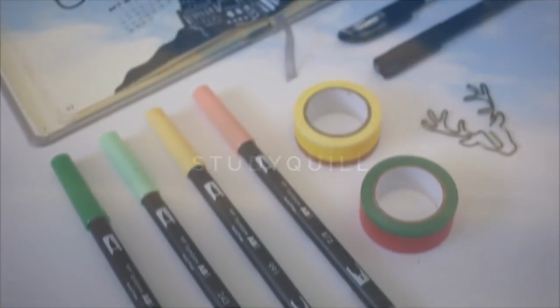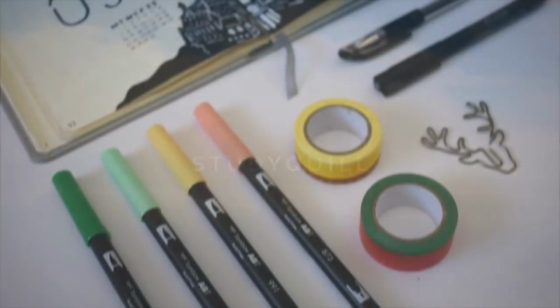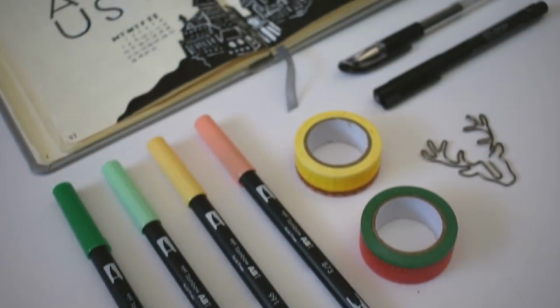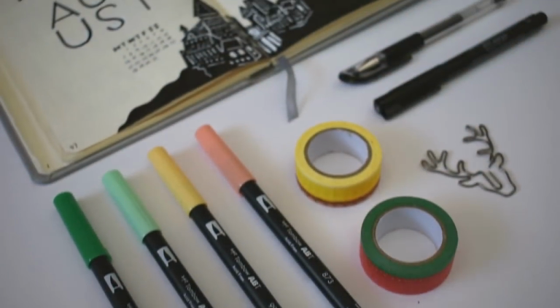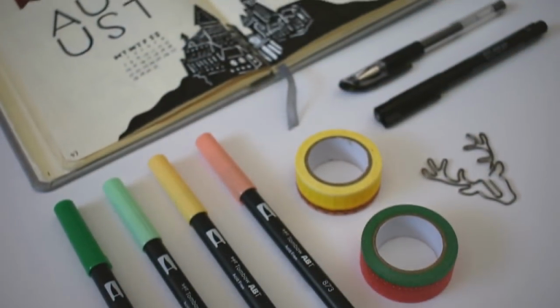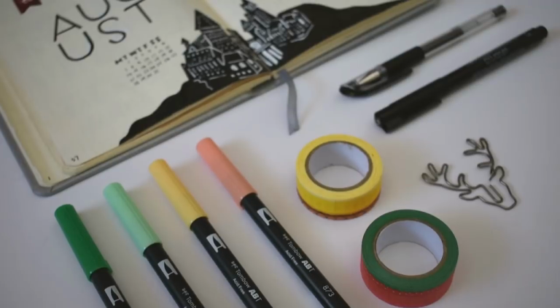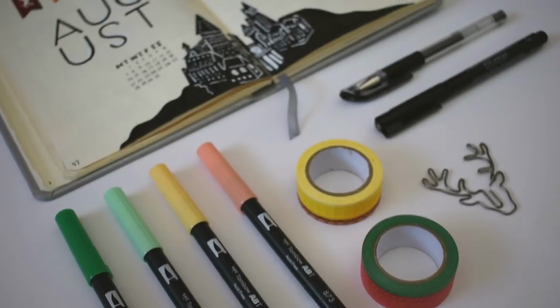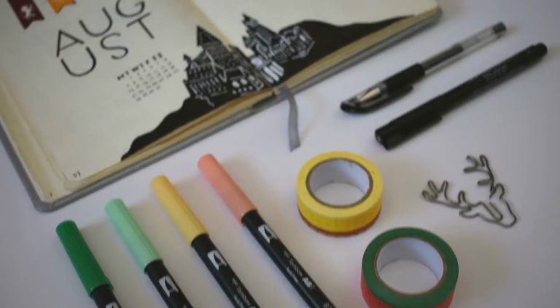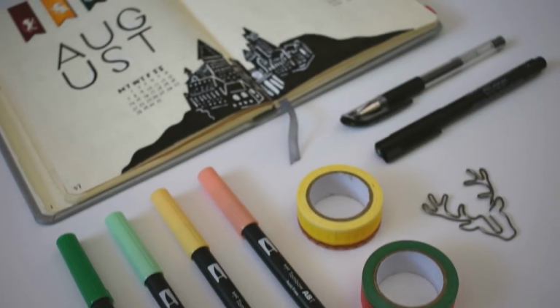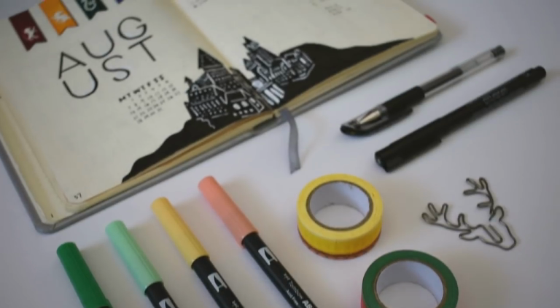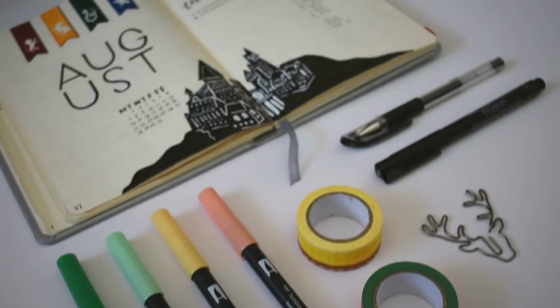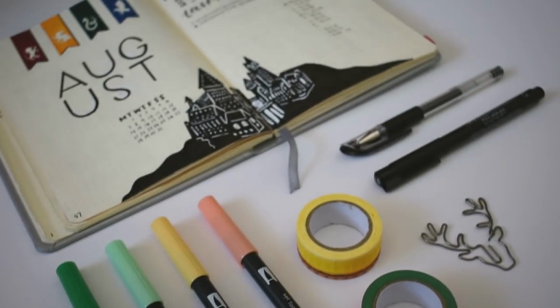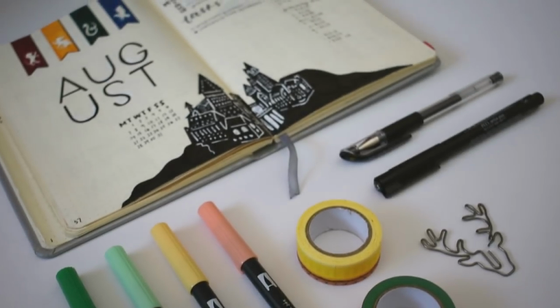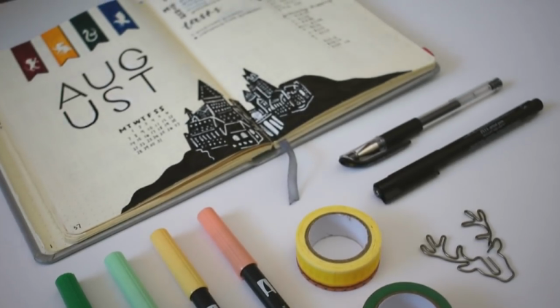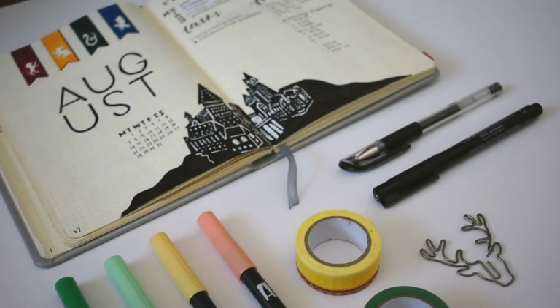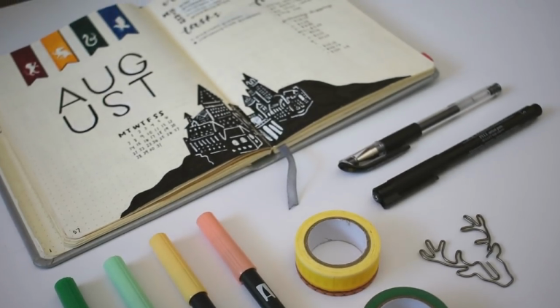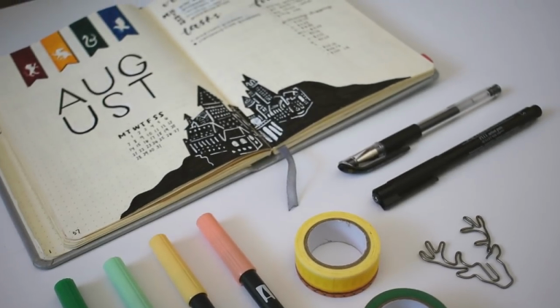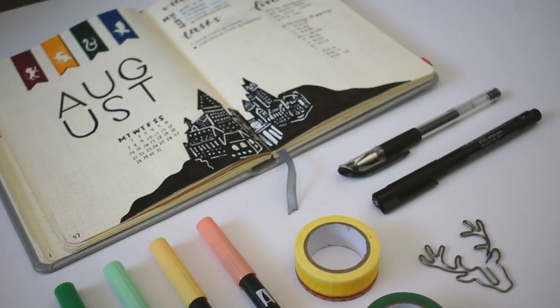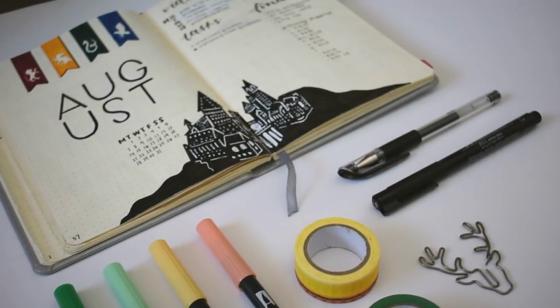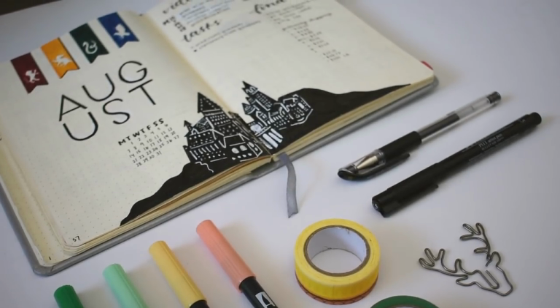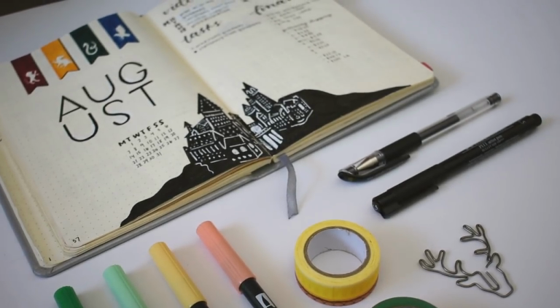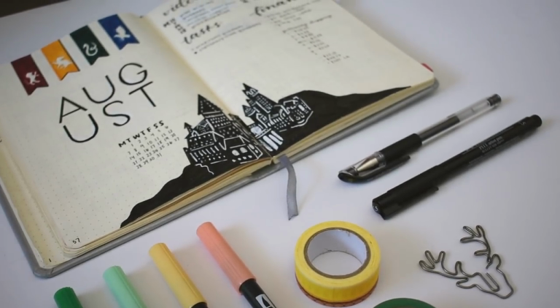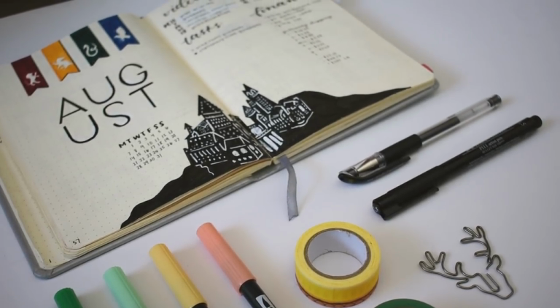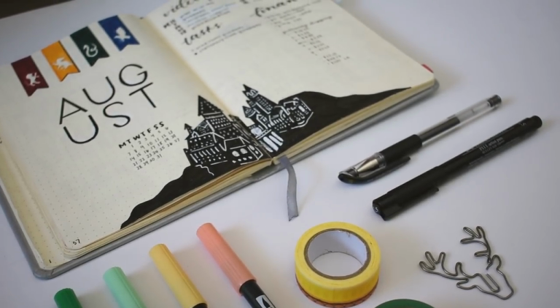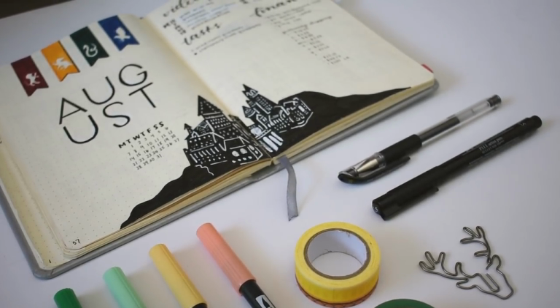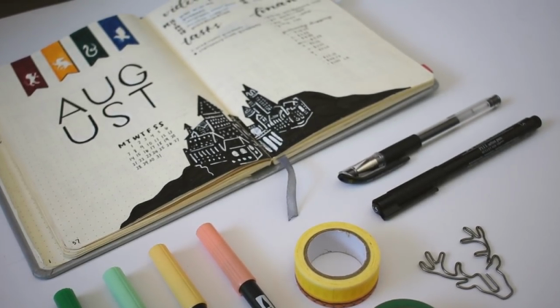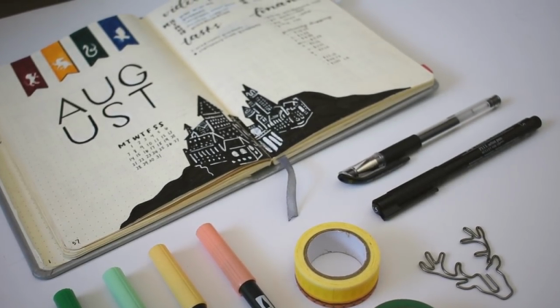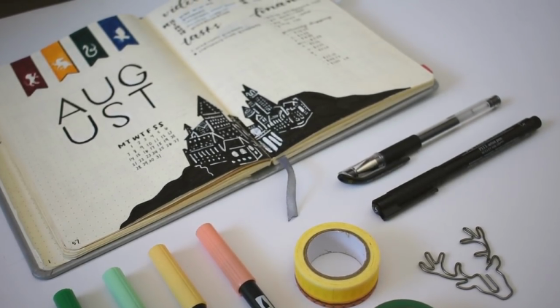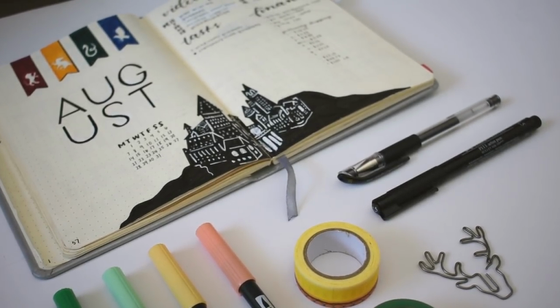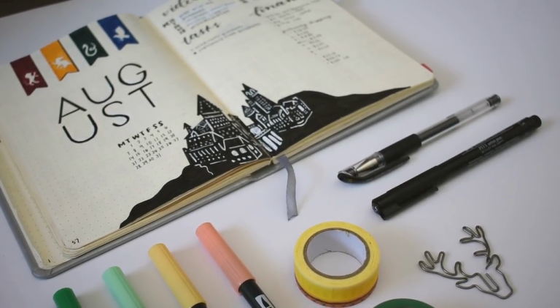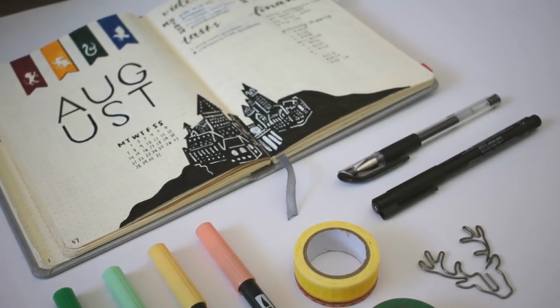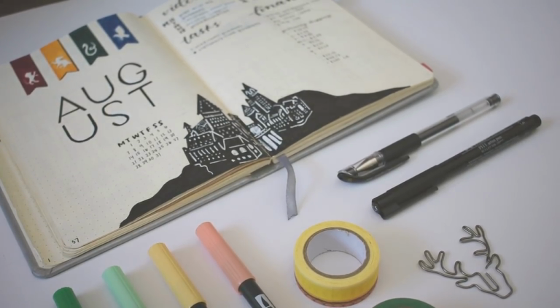Hi guys! Today I'll be showing you the supplies I recommend for bullet journaling.